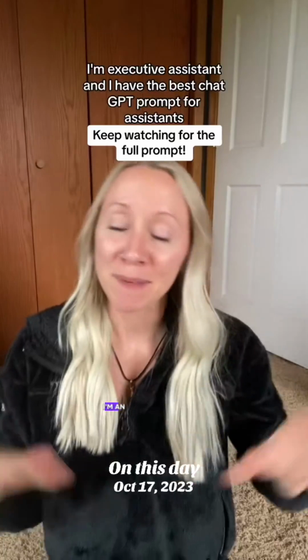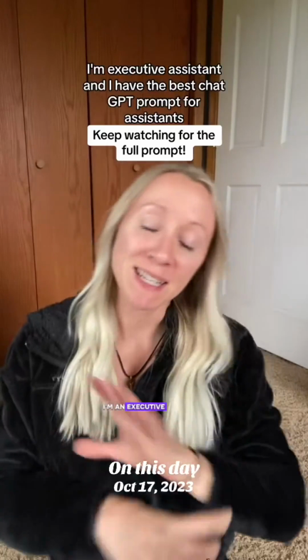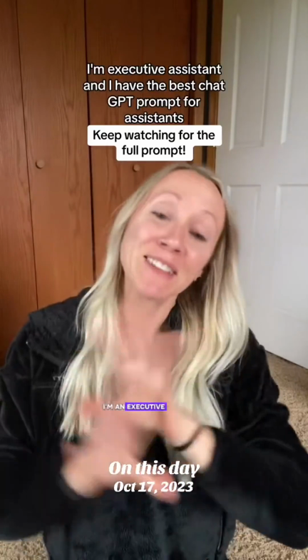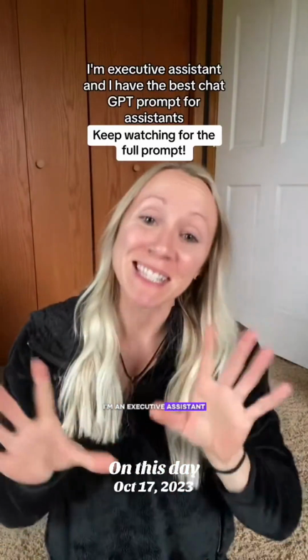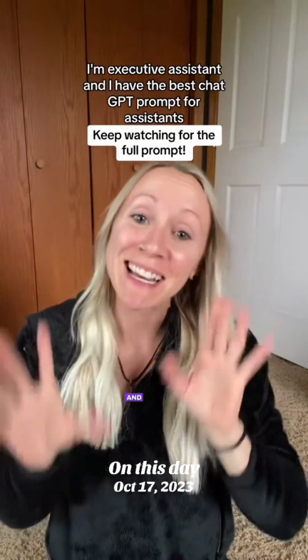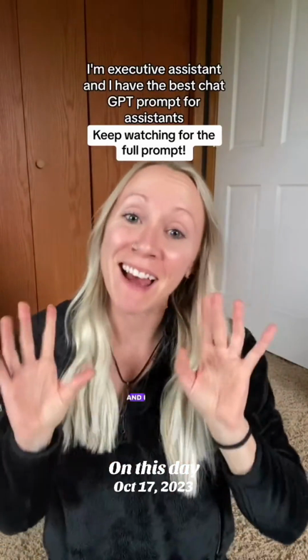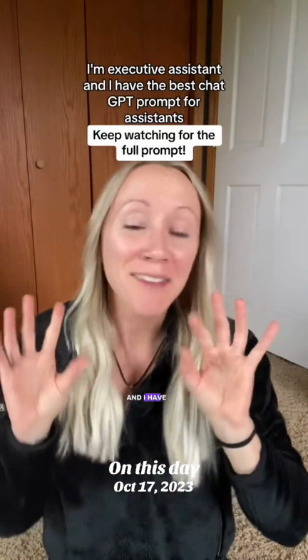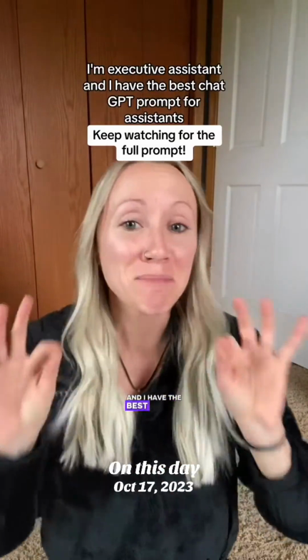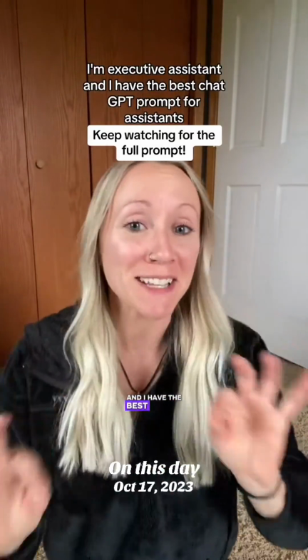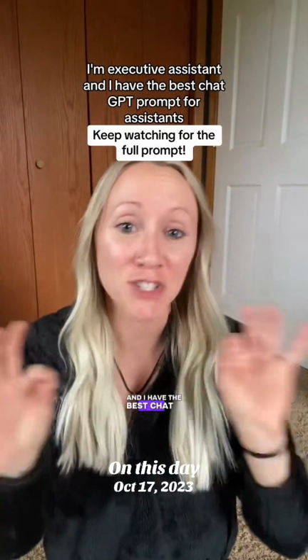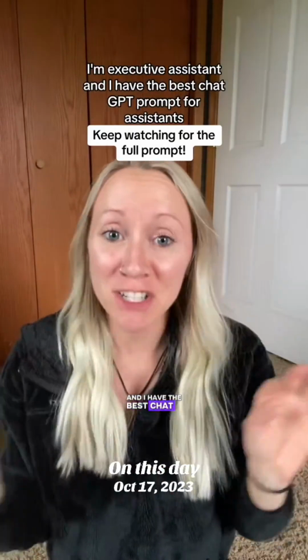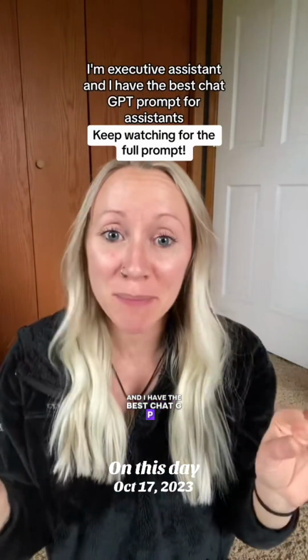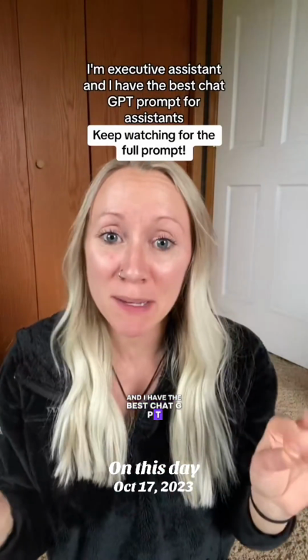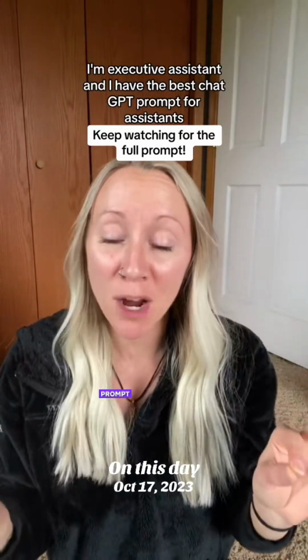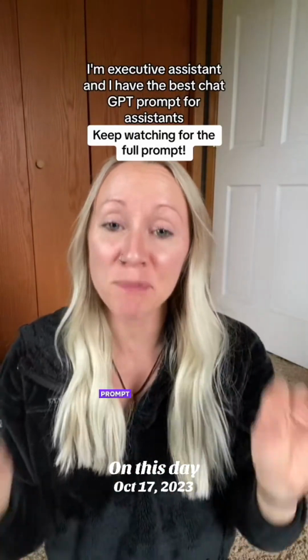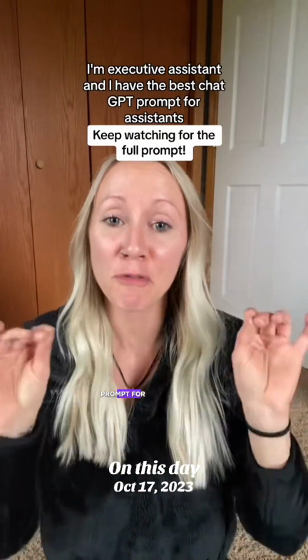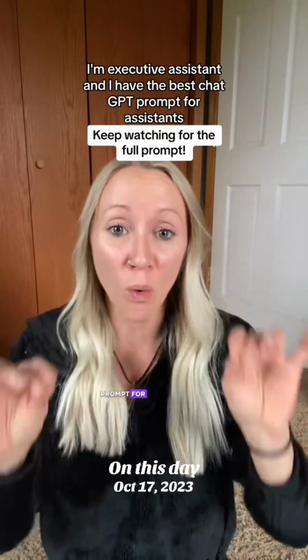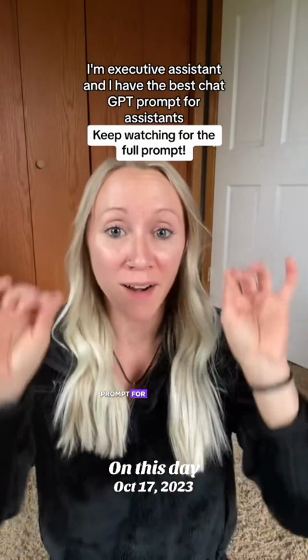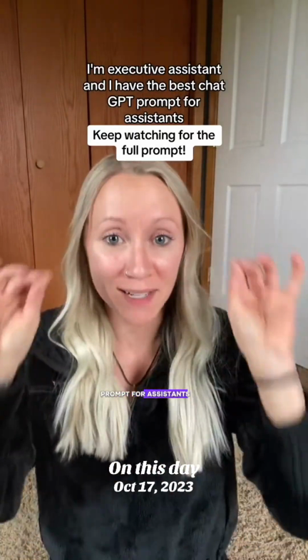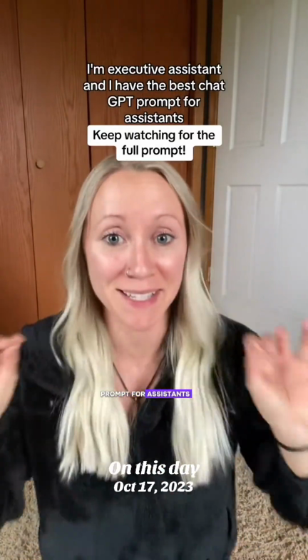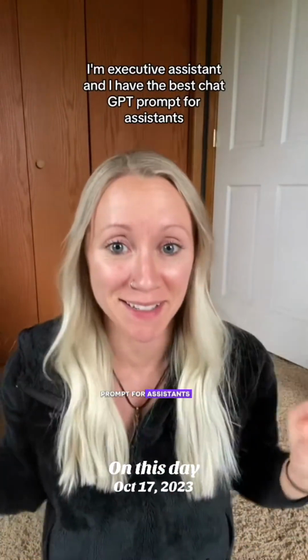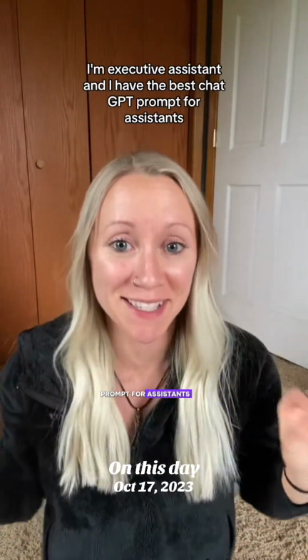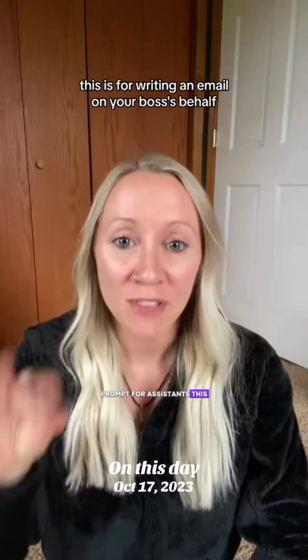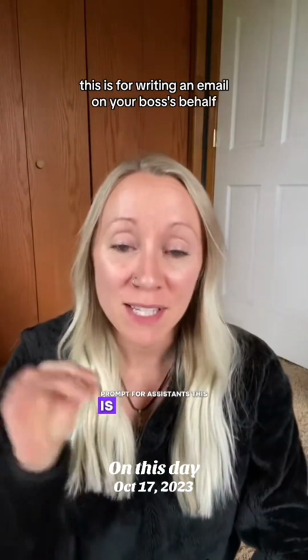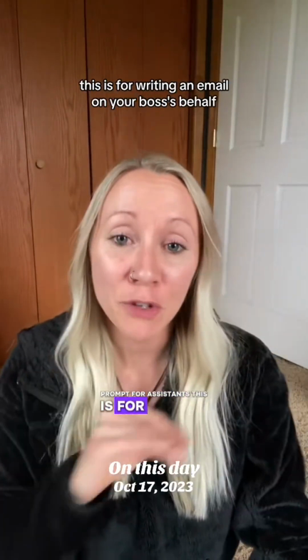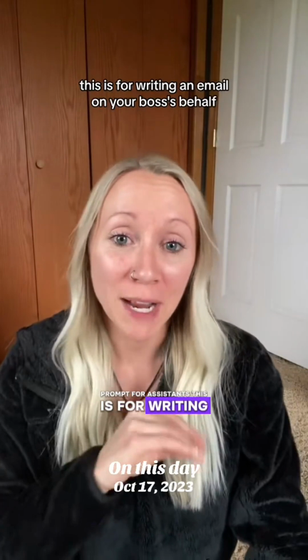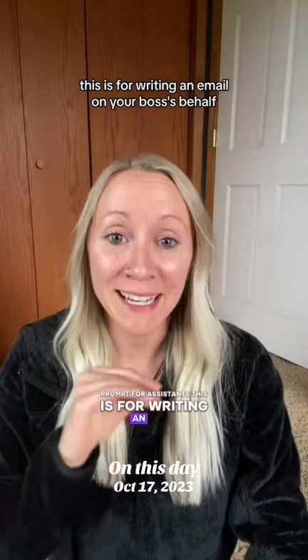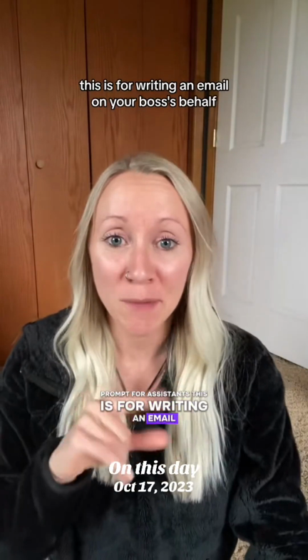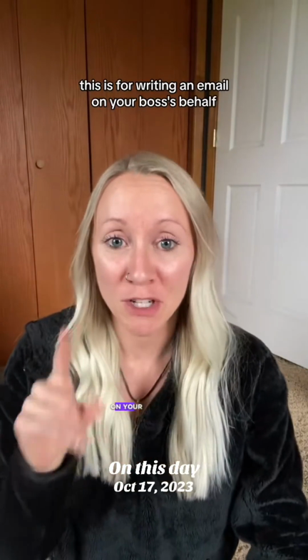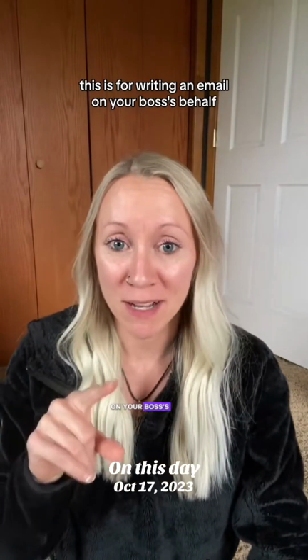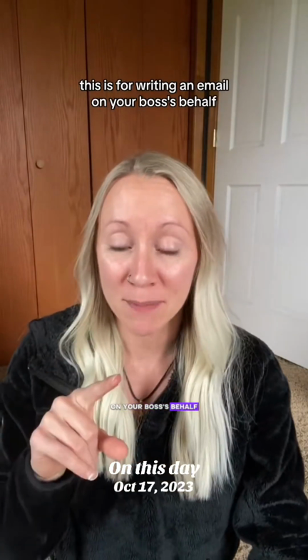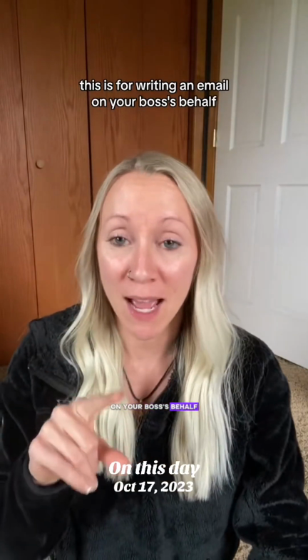I'm an executive assistant and I have the best ChatGPT prompt for assistants. This is for writing an email on your boss's behalf.